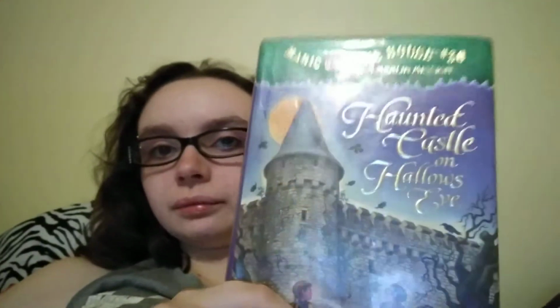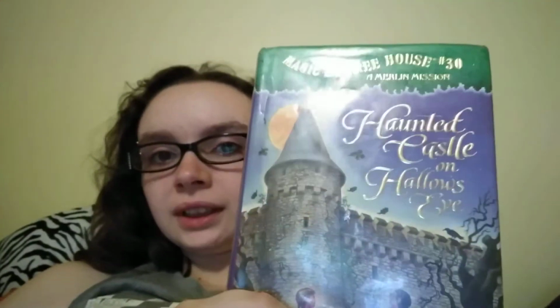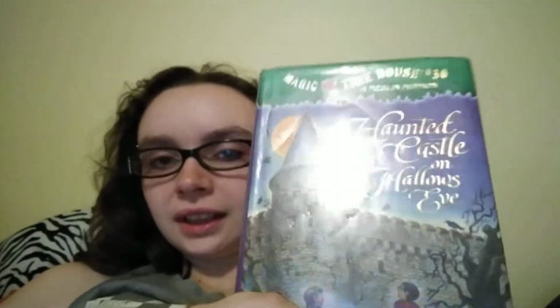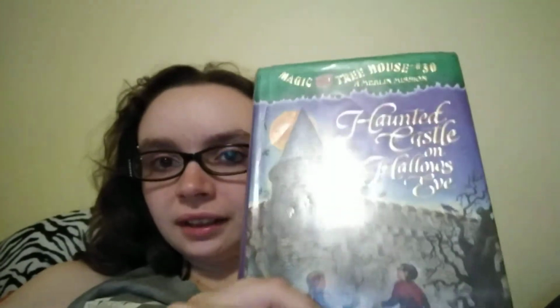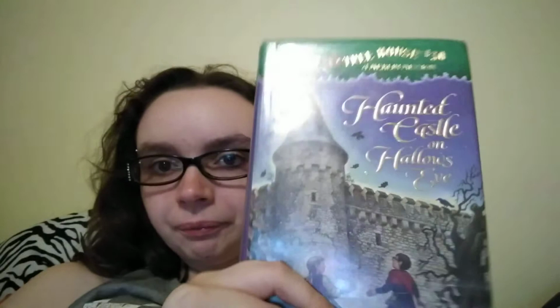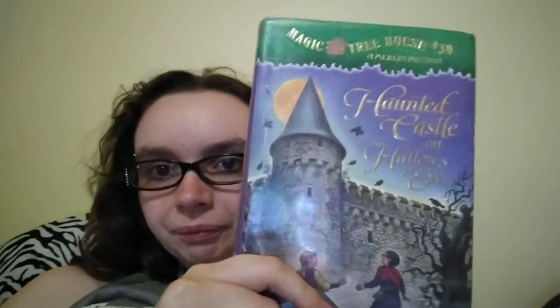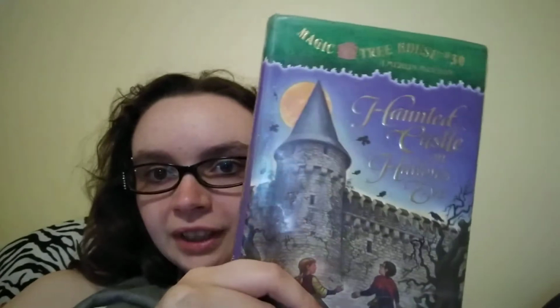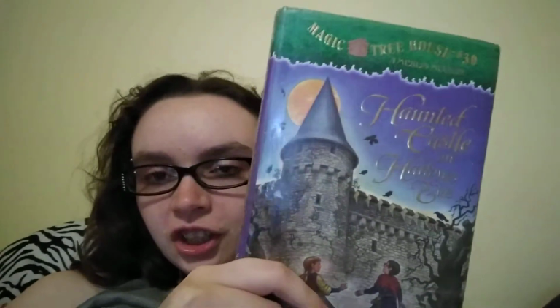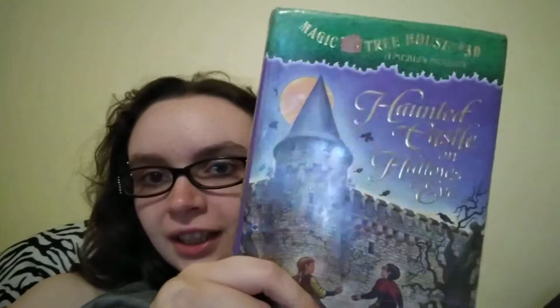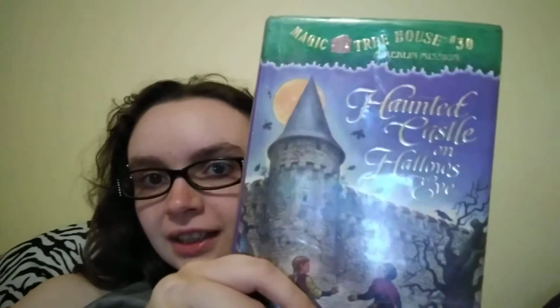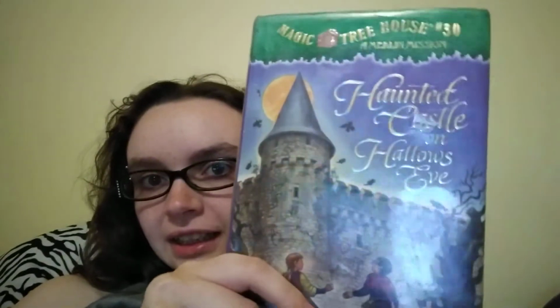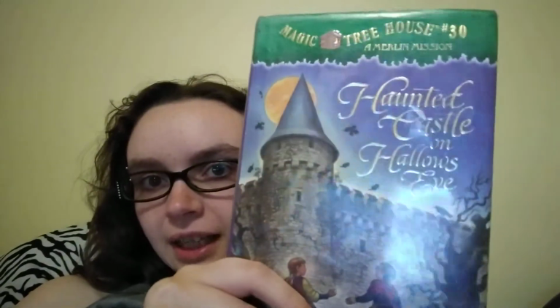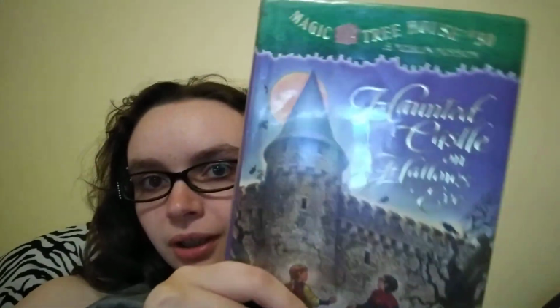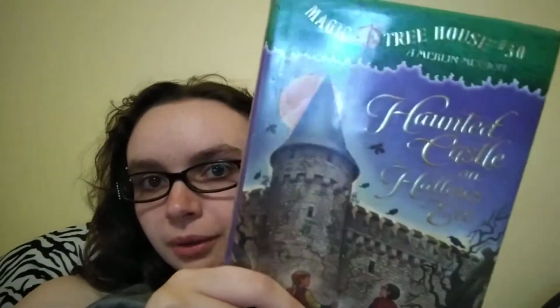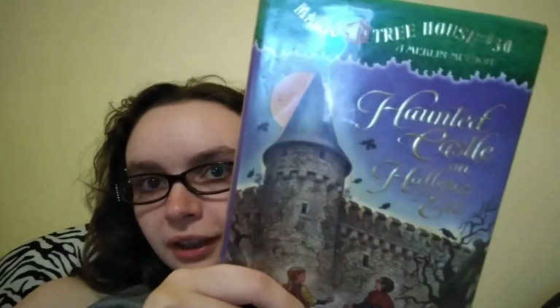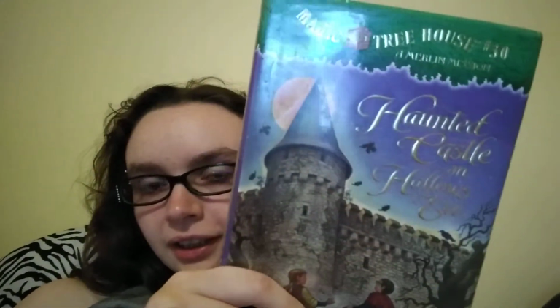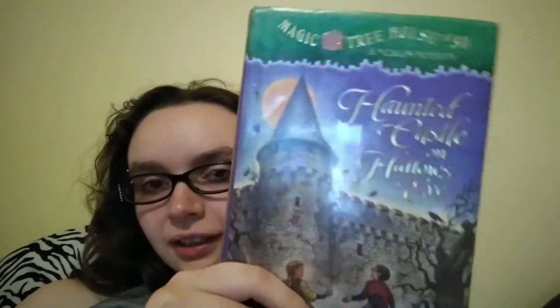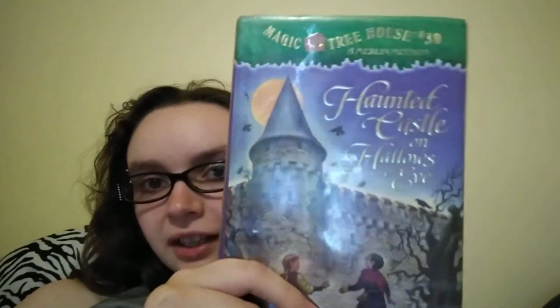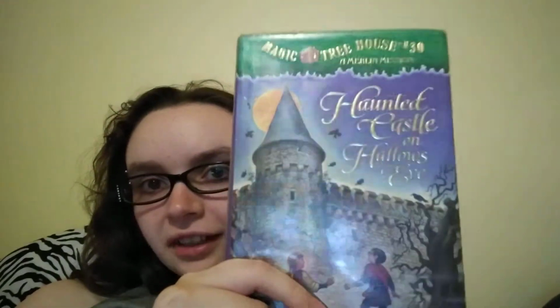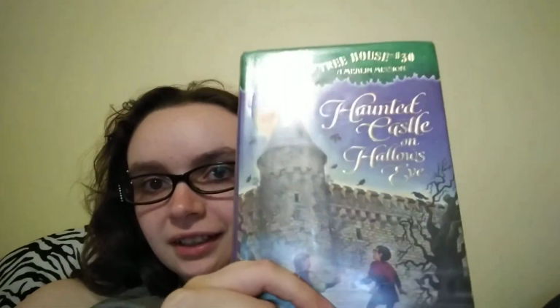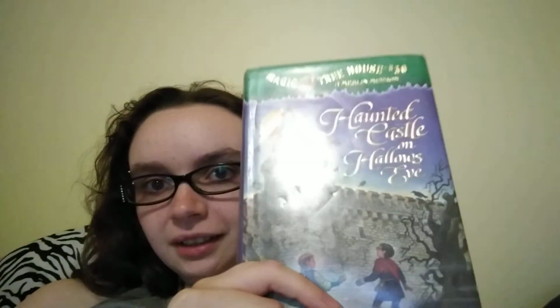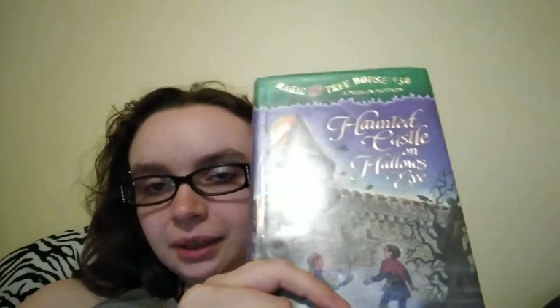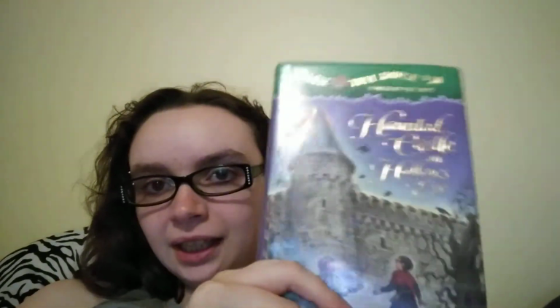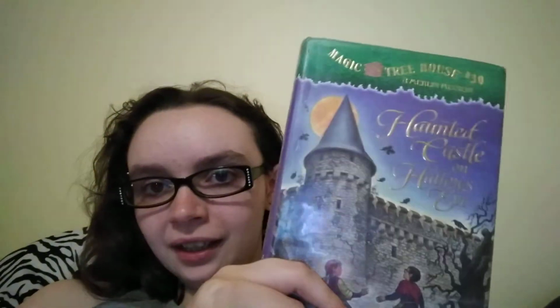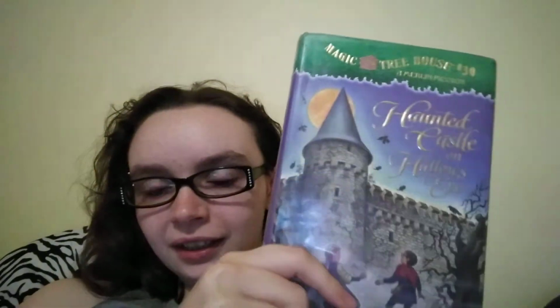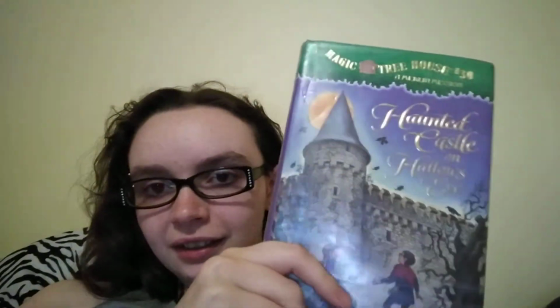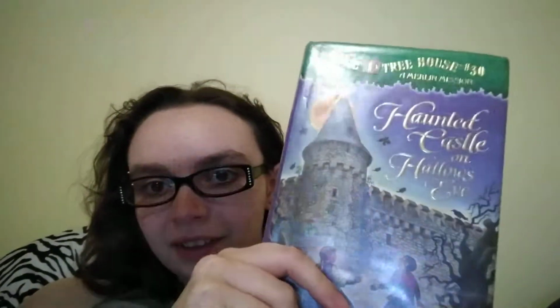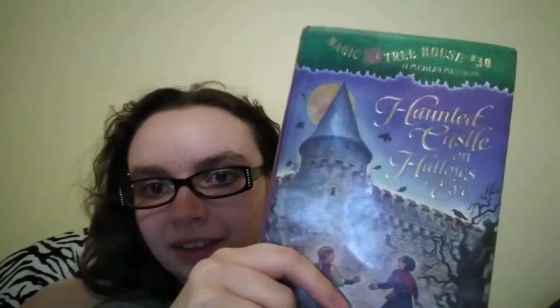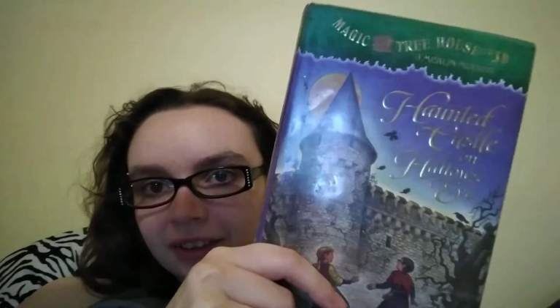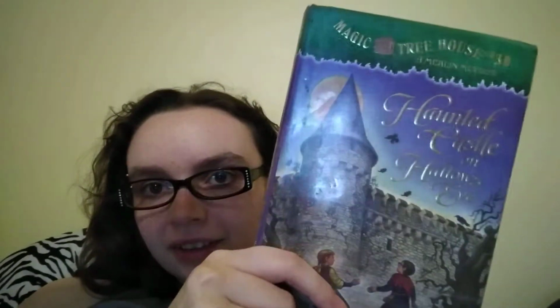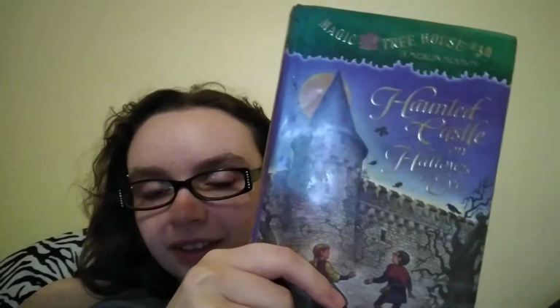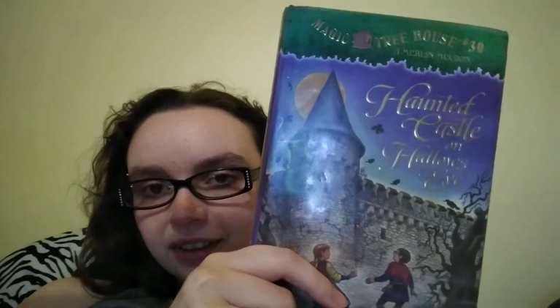It's kind of shiny because it's a library book, and the lettering is done metallic.